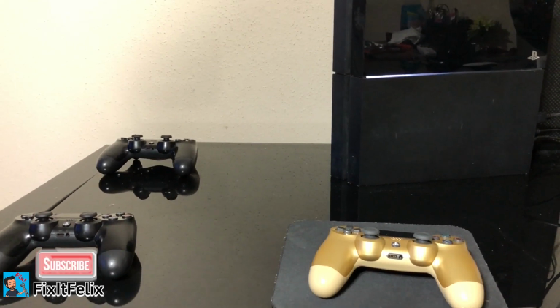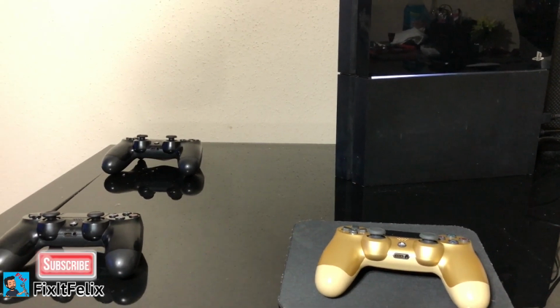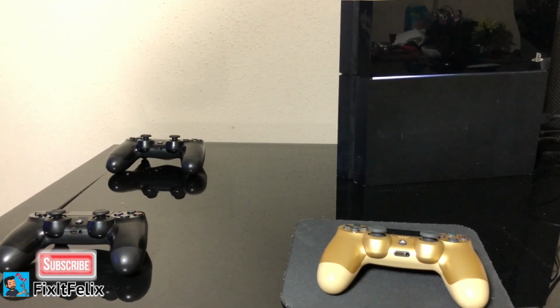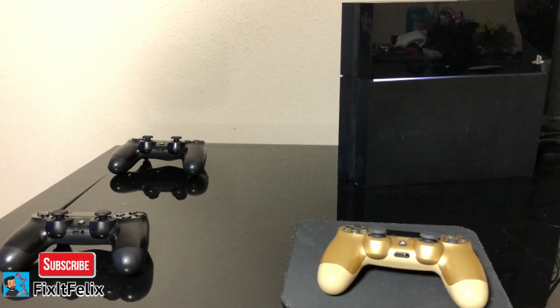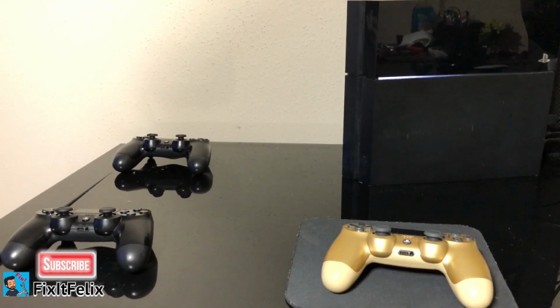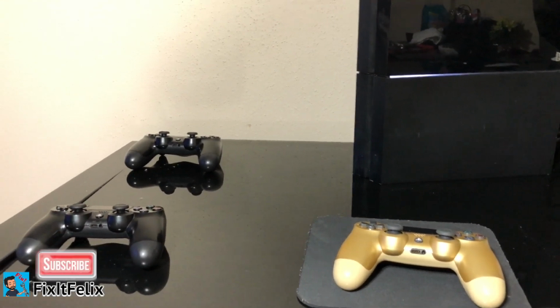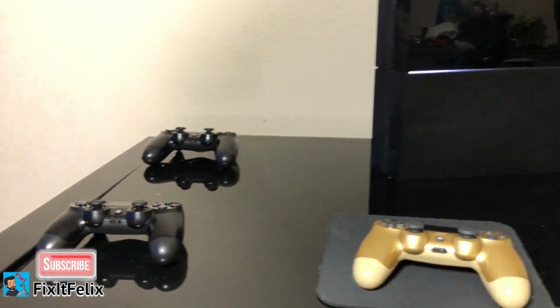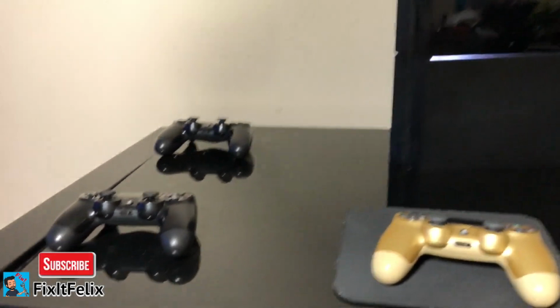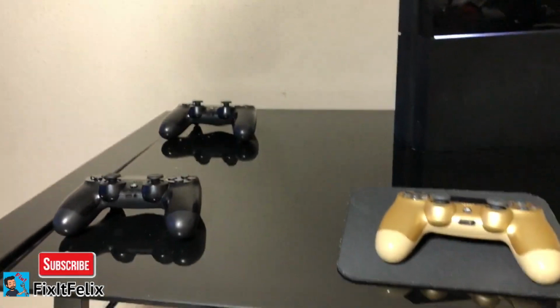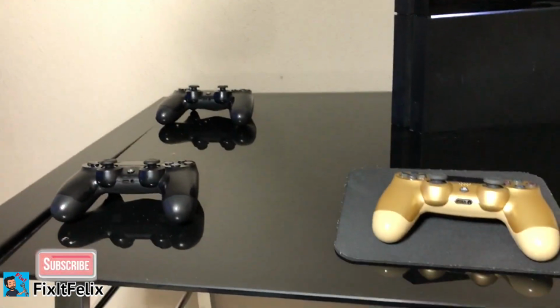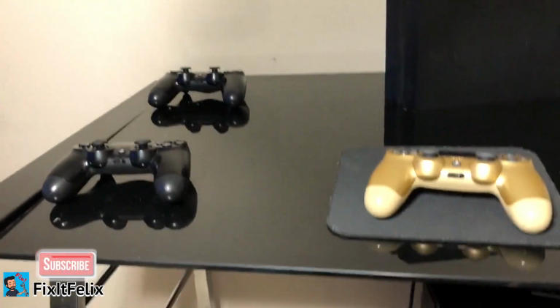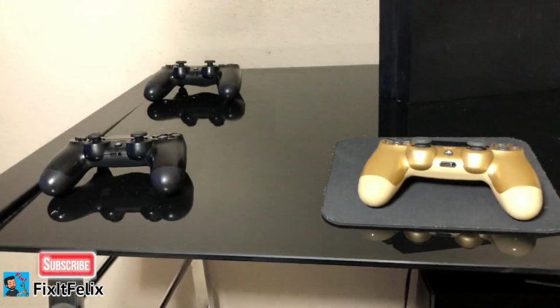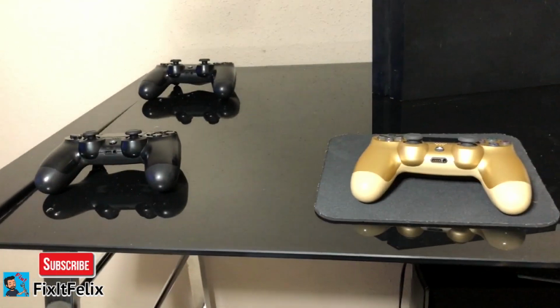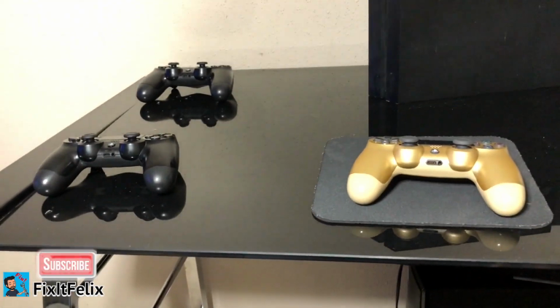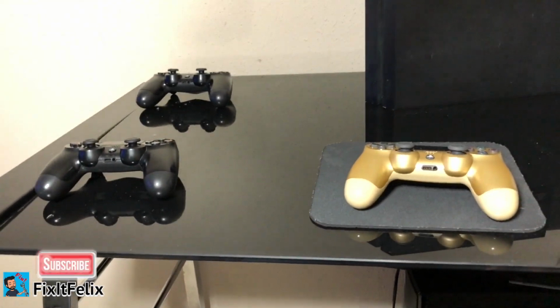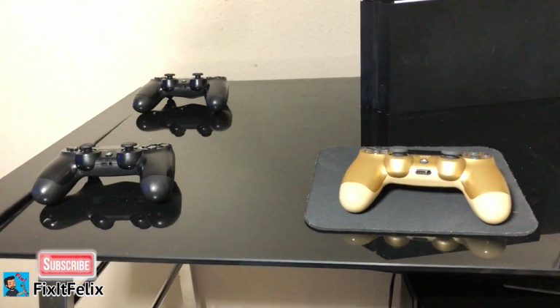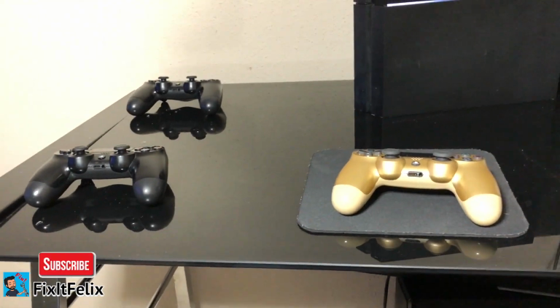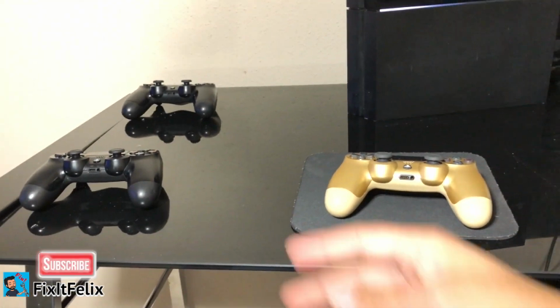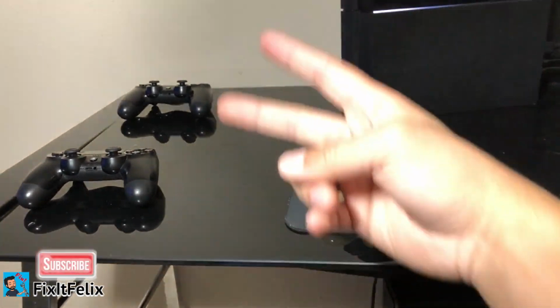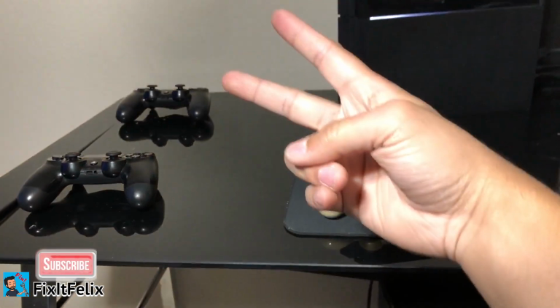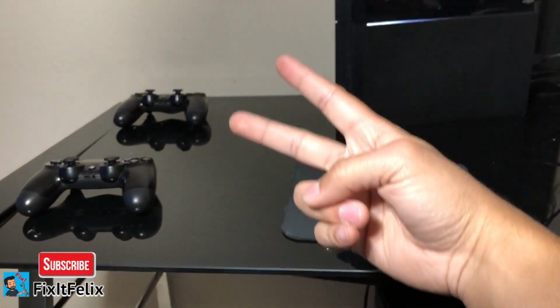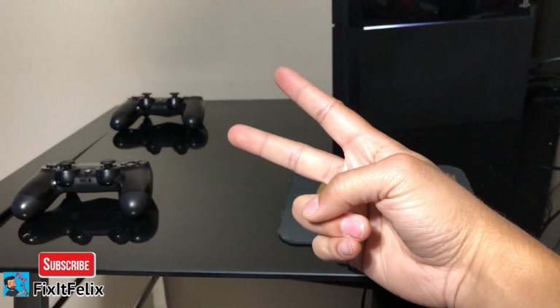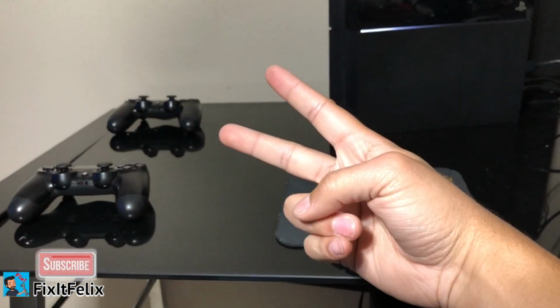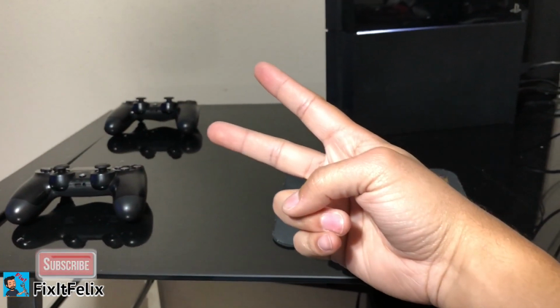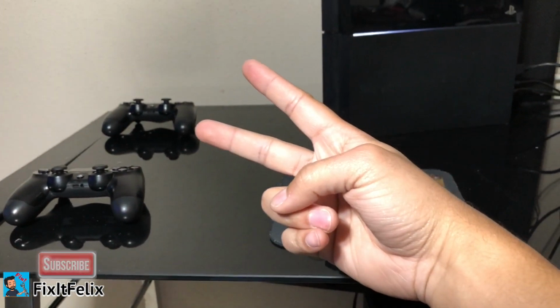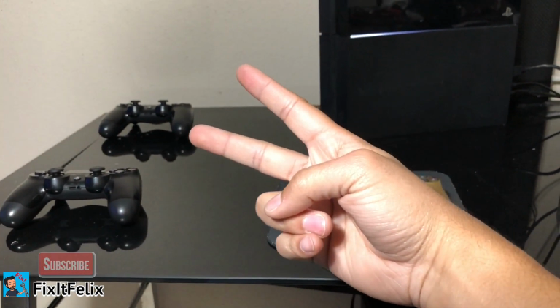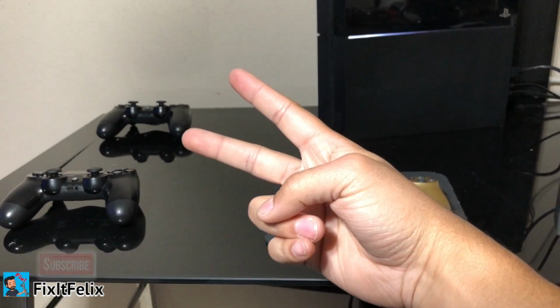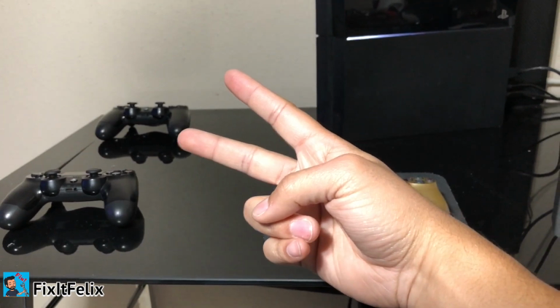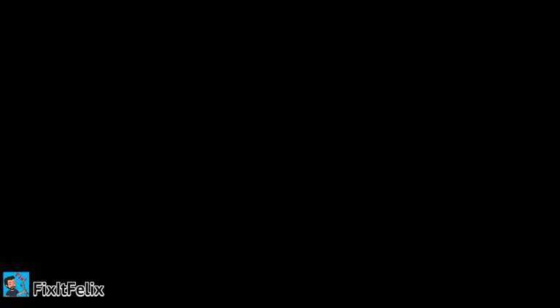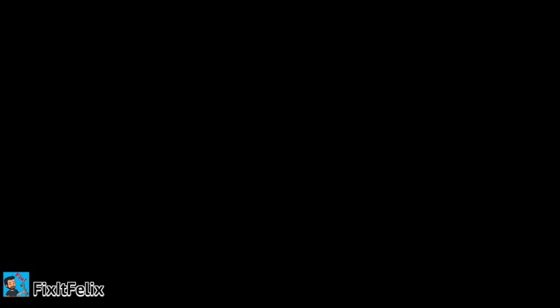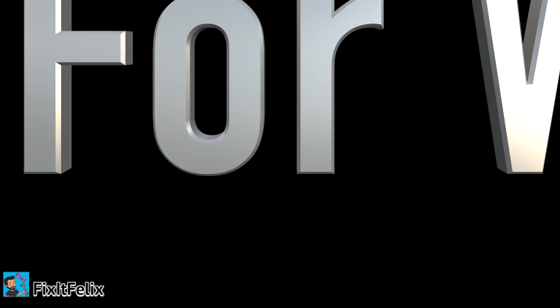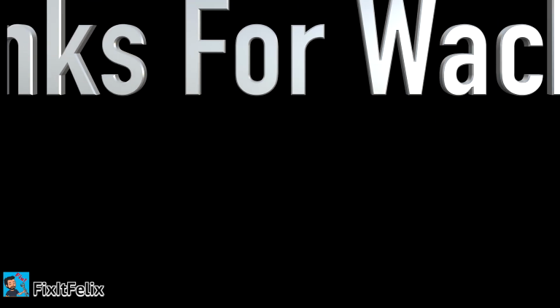If it did, please like, comment, and subscribe. Let me know in the comments what you think, and thanks for watching — as always, peace!